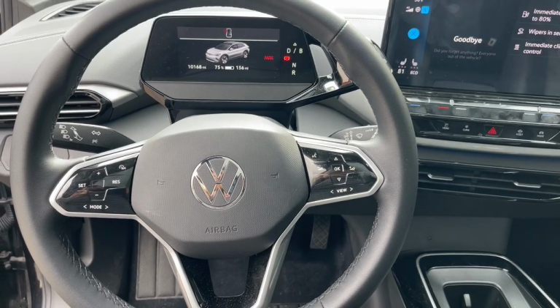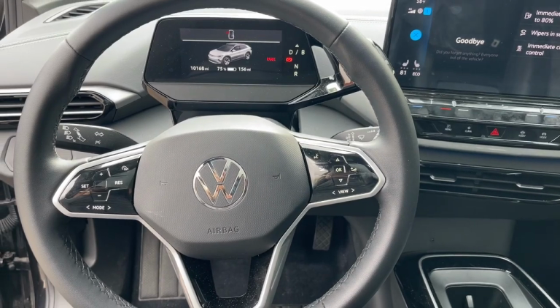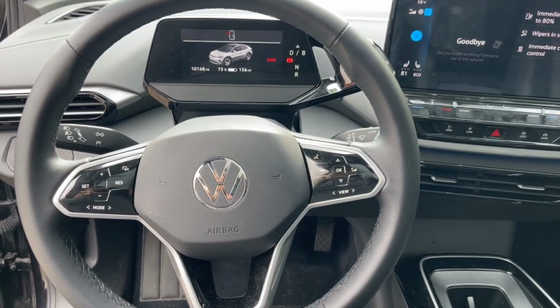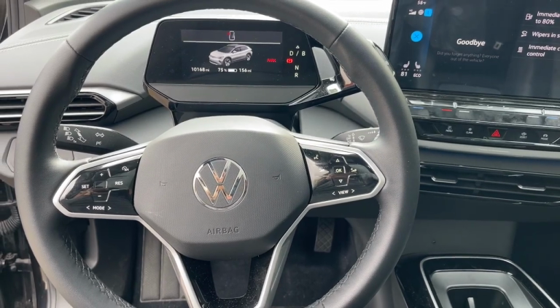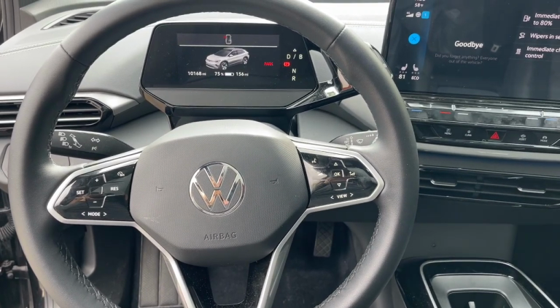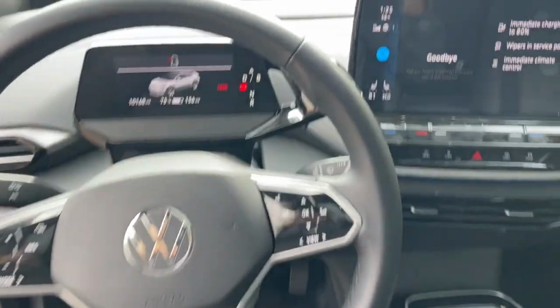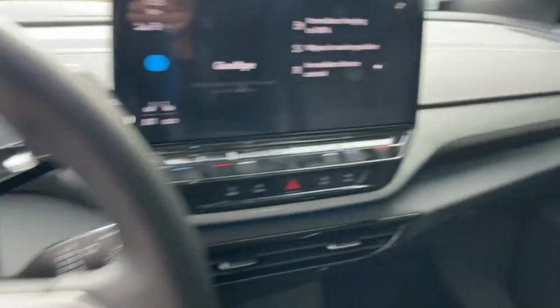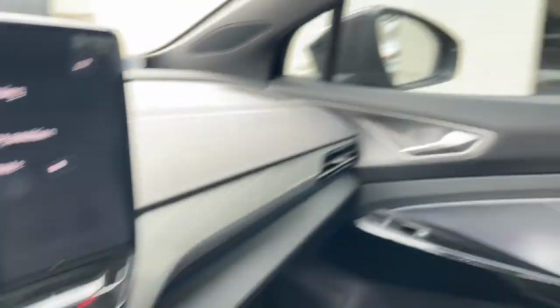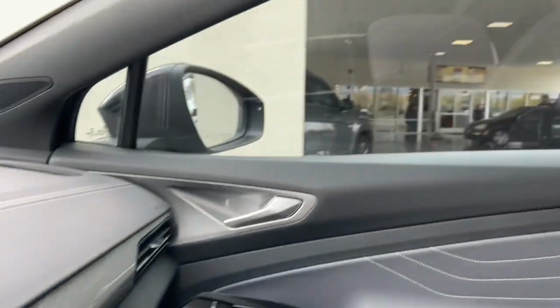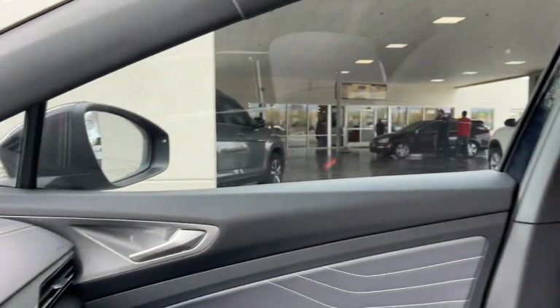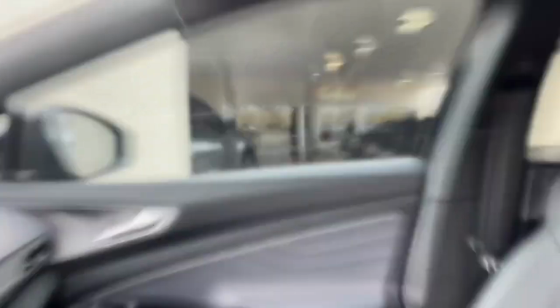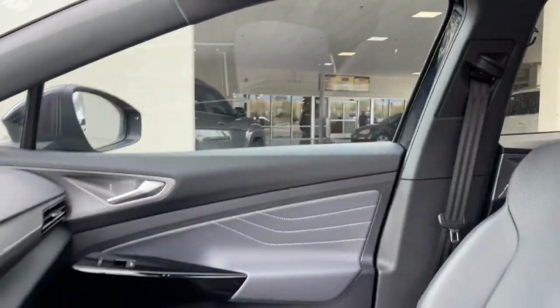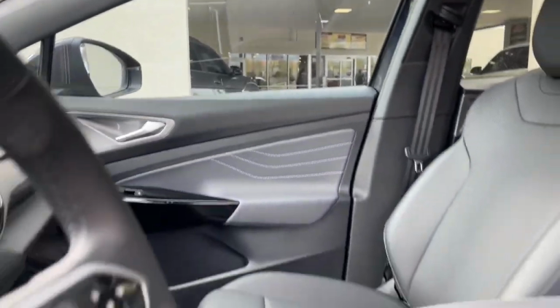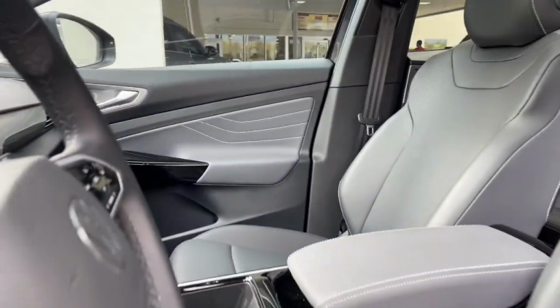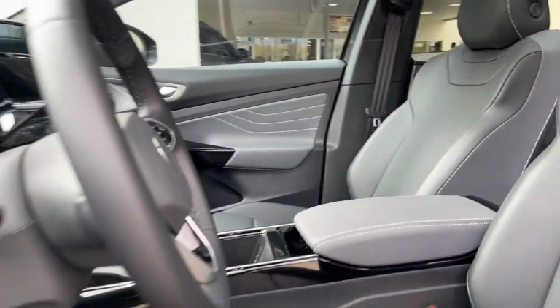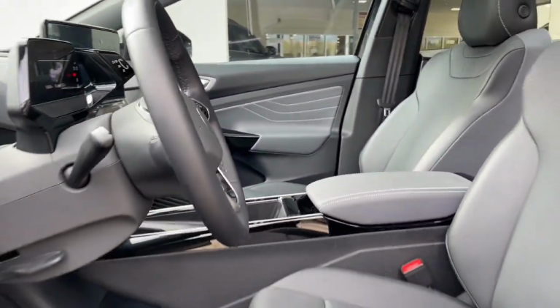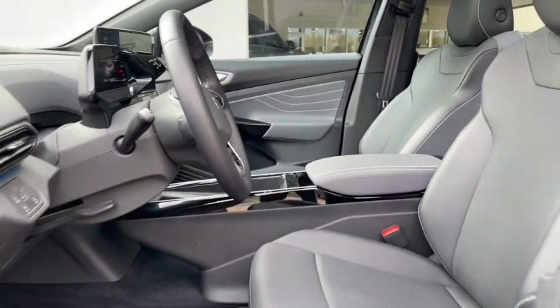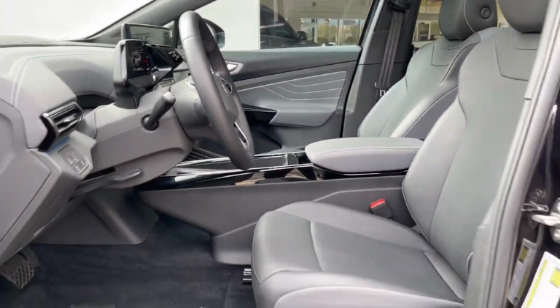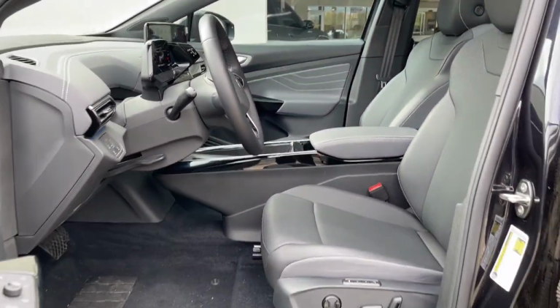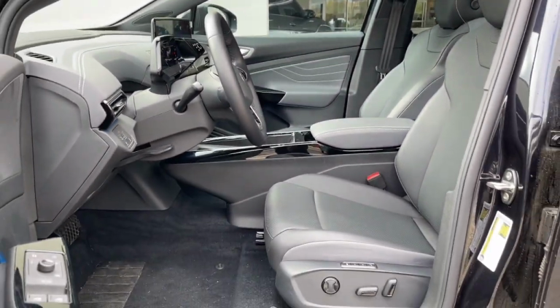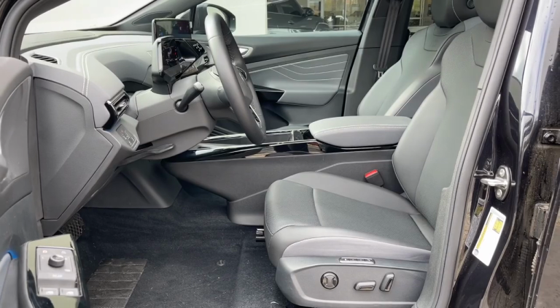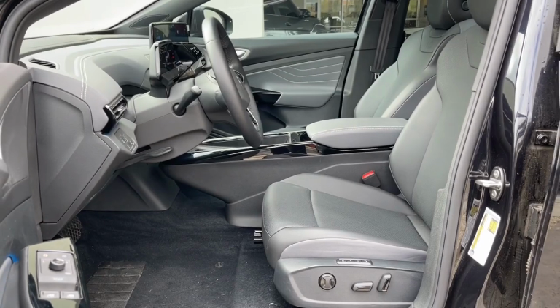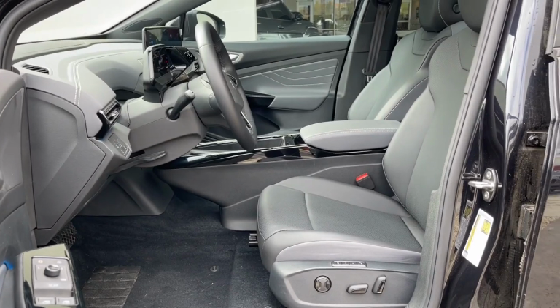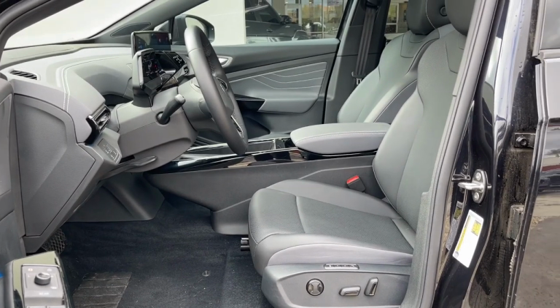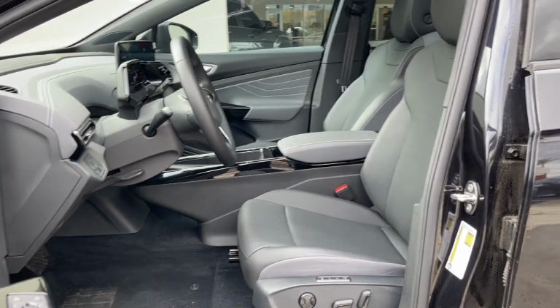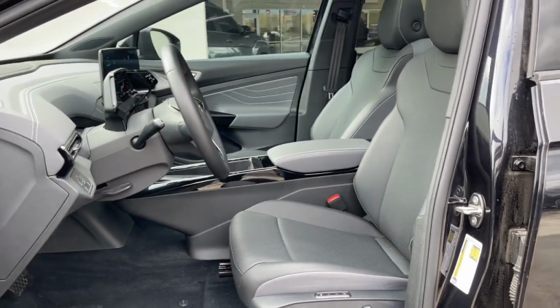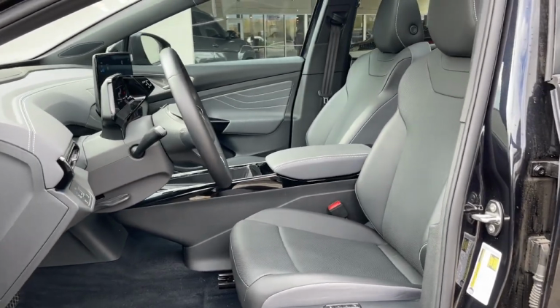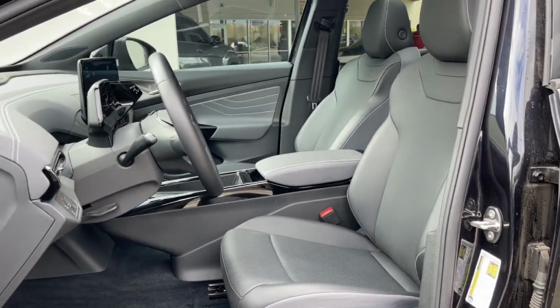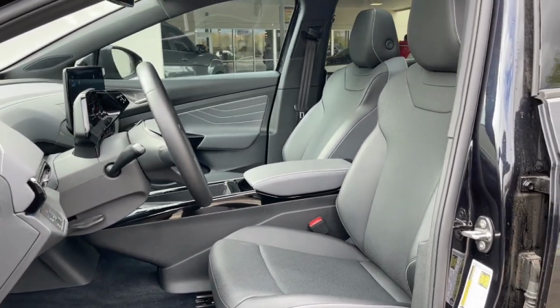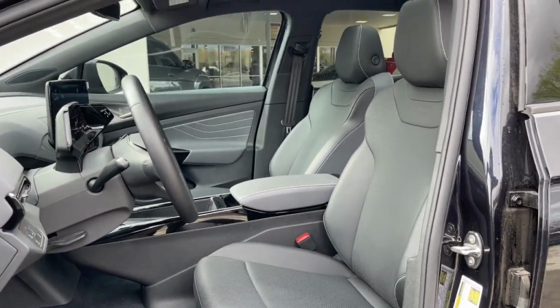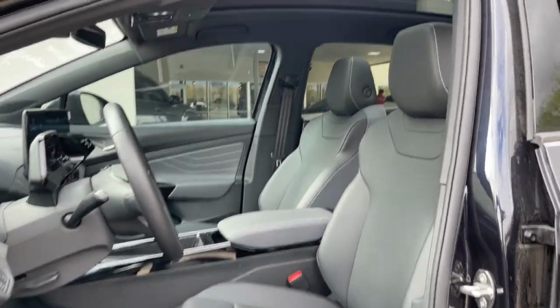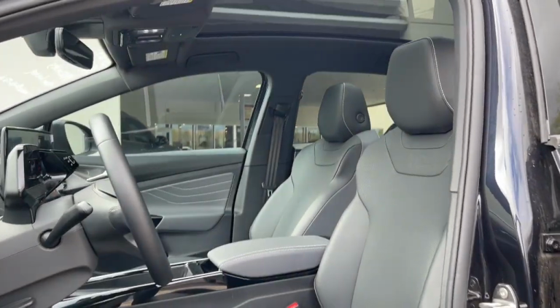Take control of the journey in this handsome ID.4. Come in for a fun and easy test drive — our team will make it the best part of your day.